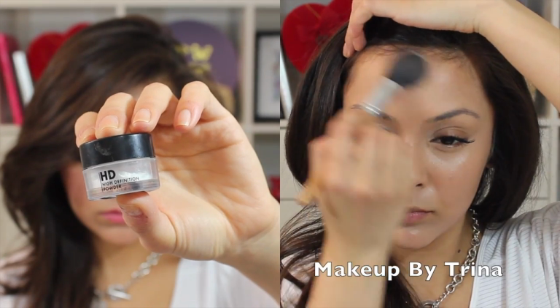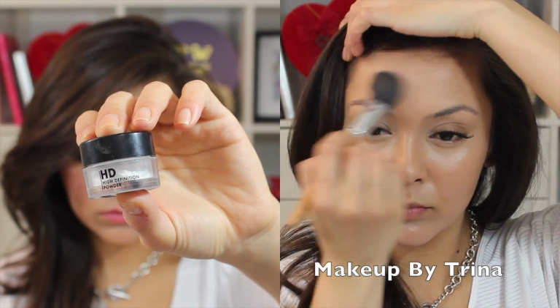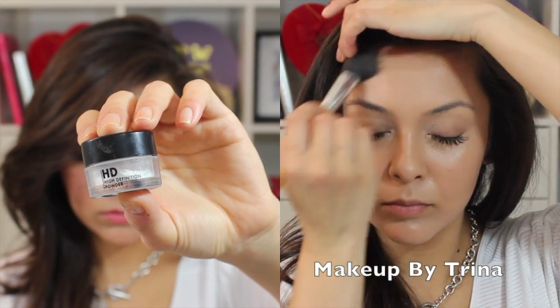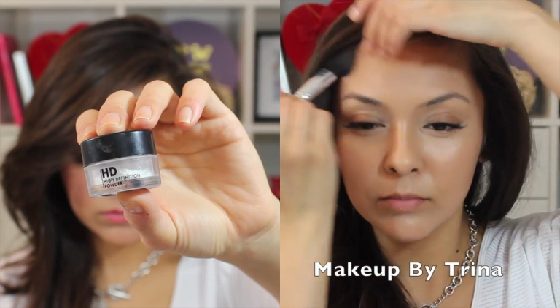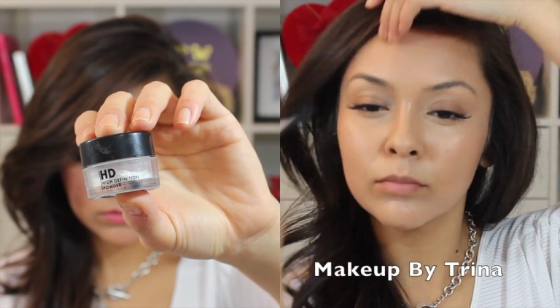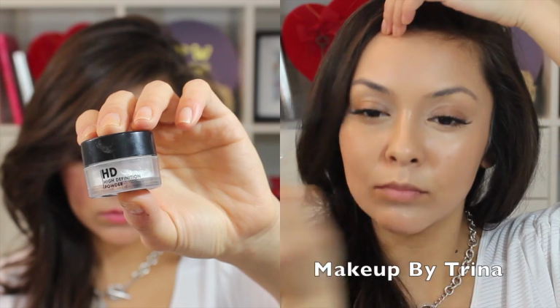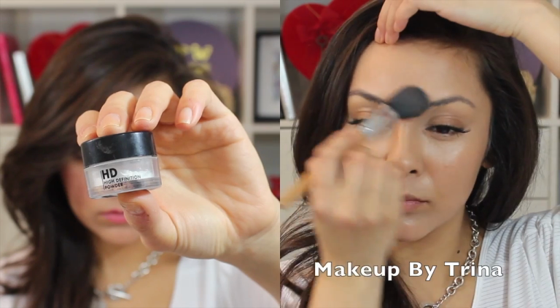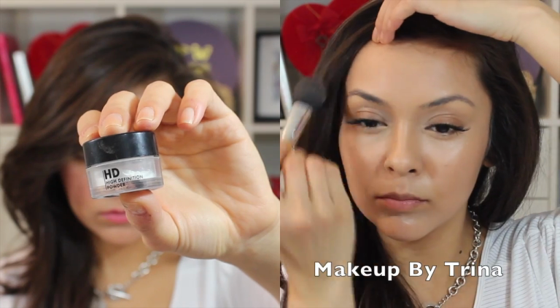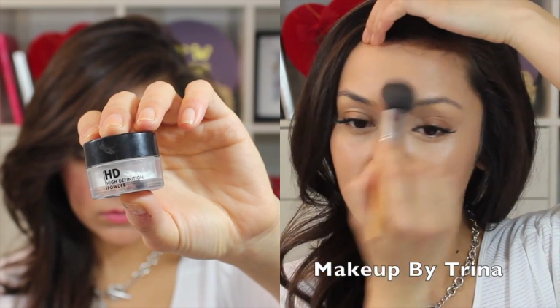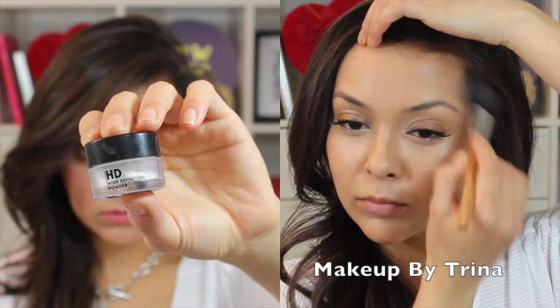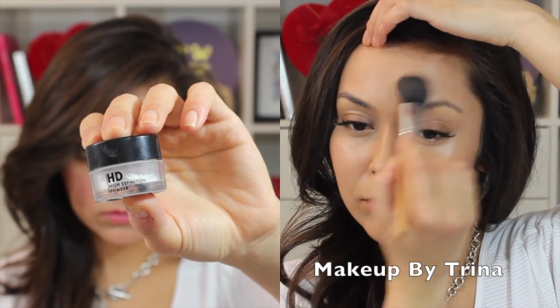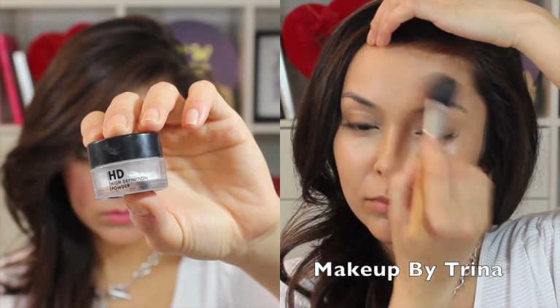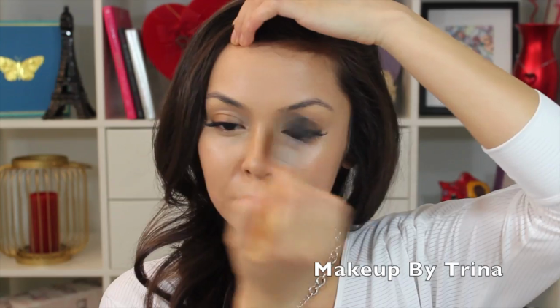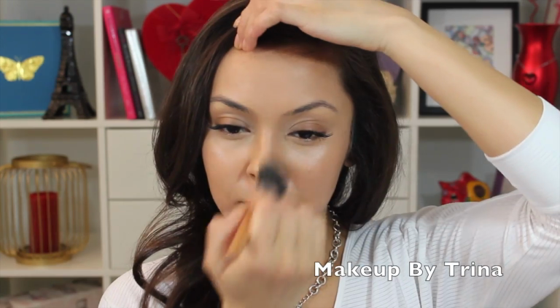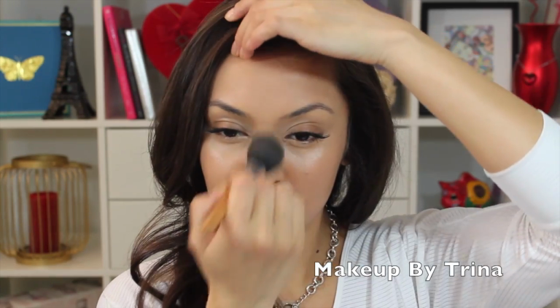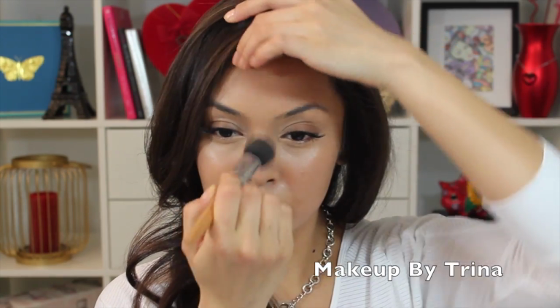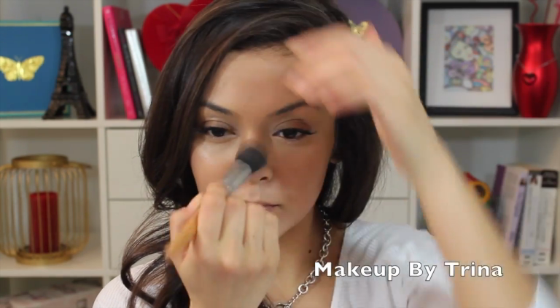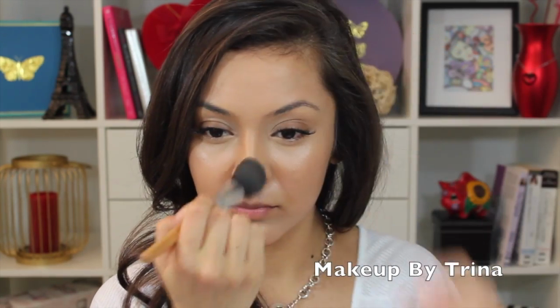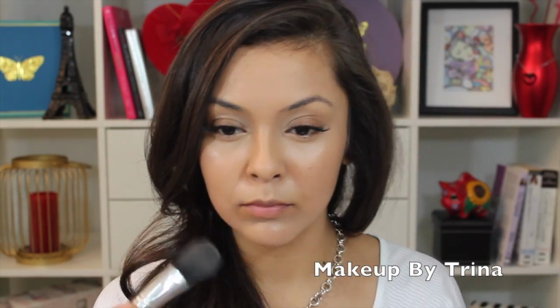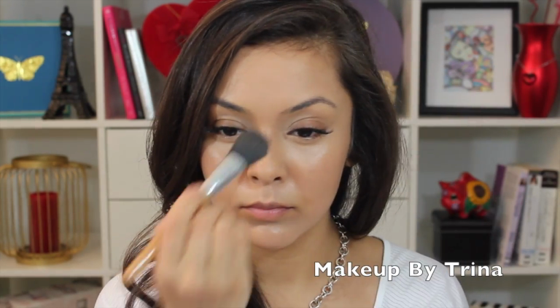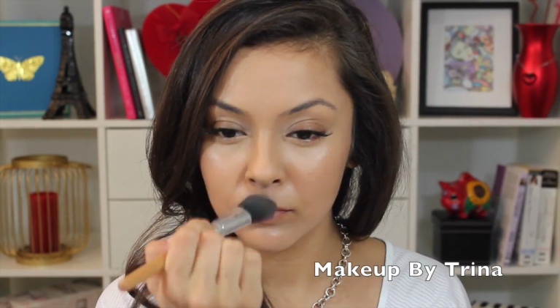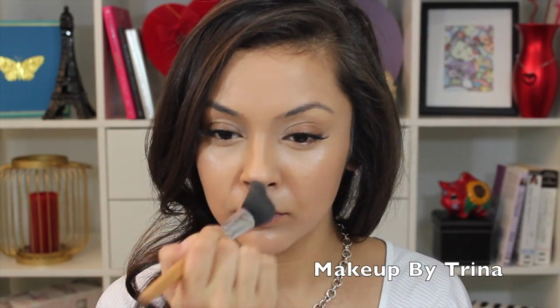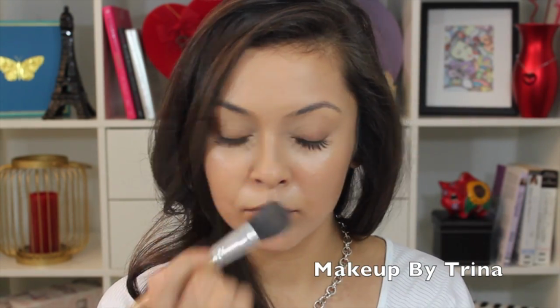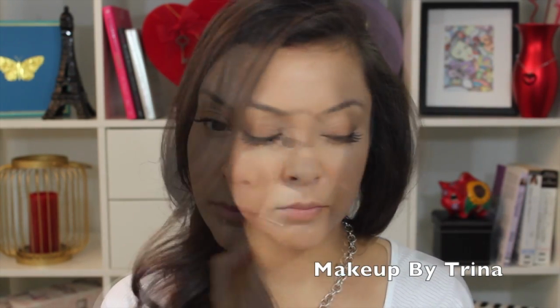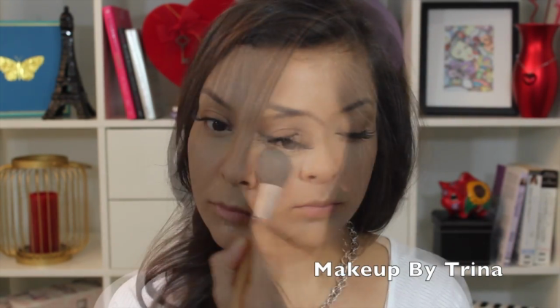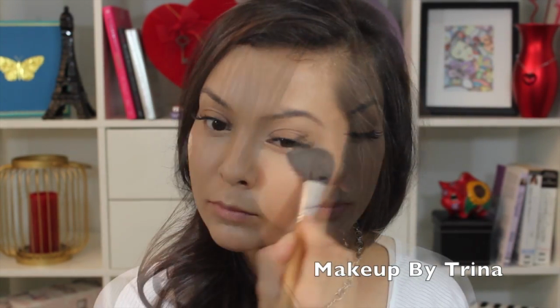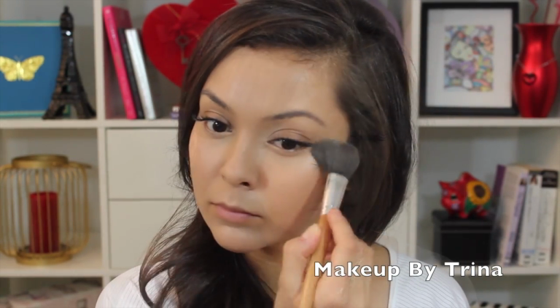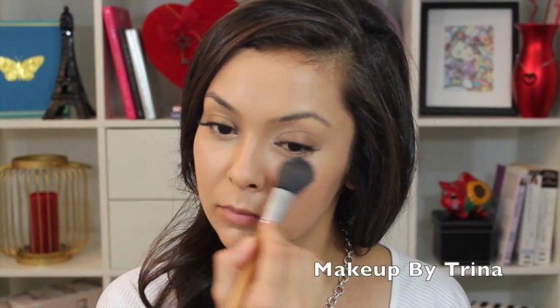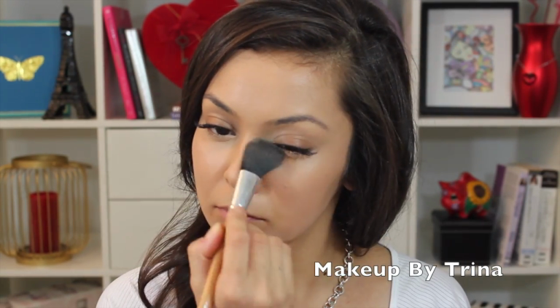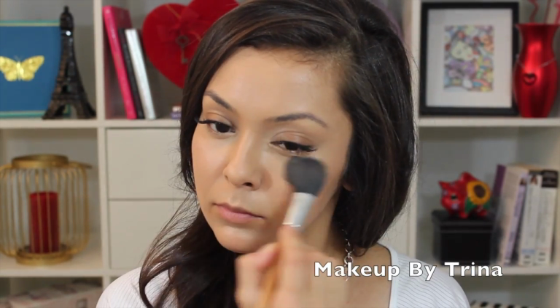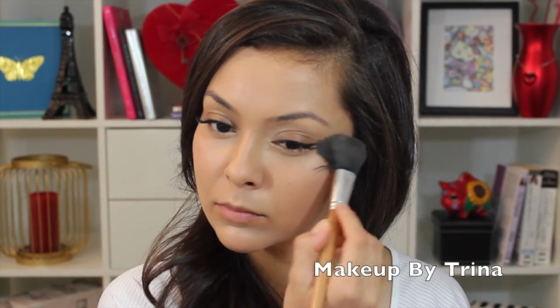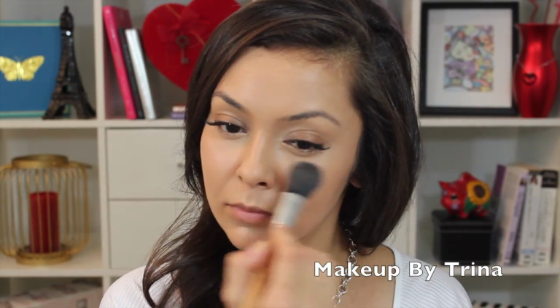To set the face, I'm using Makeup Forever's HD powder all over, and this is going to really bring down that shine that you can see right now.